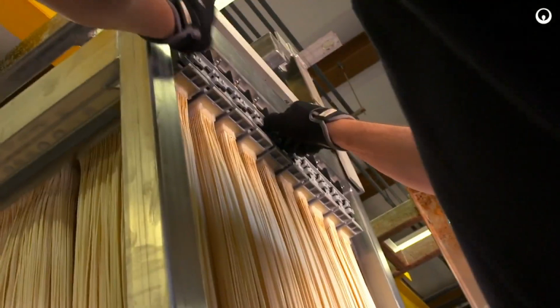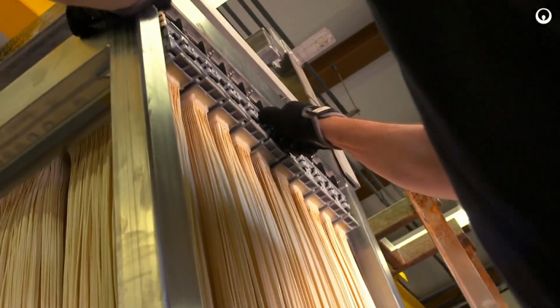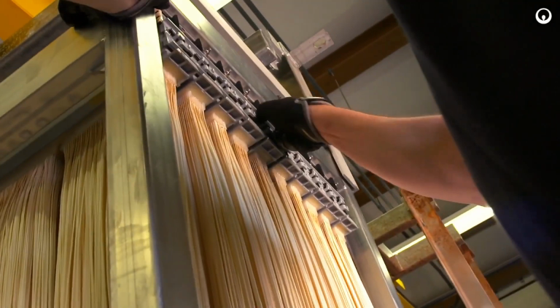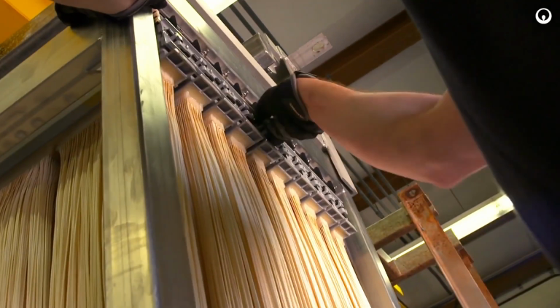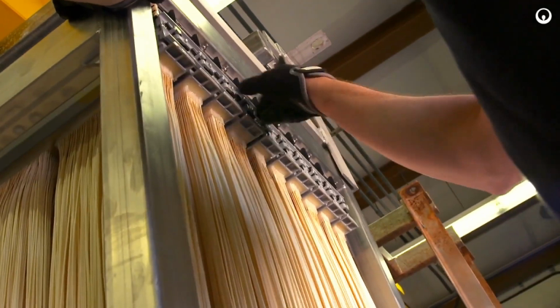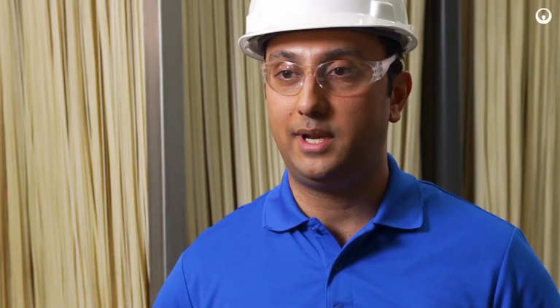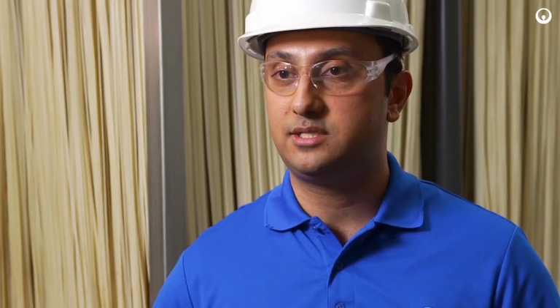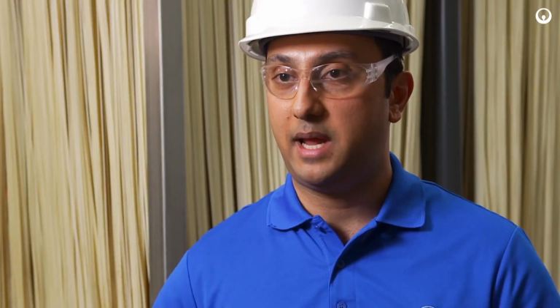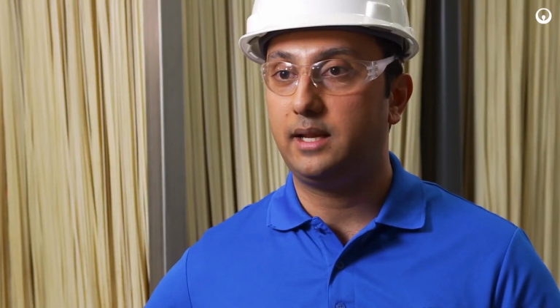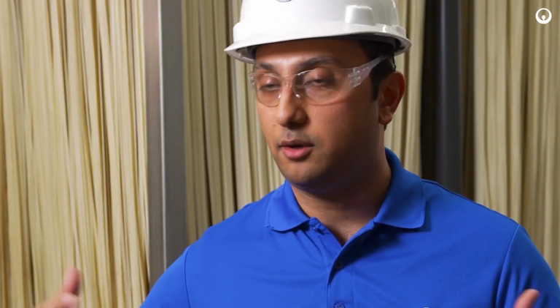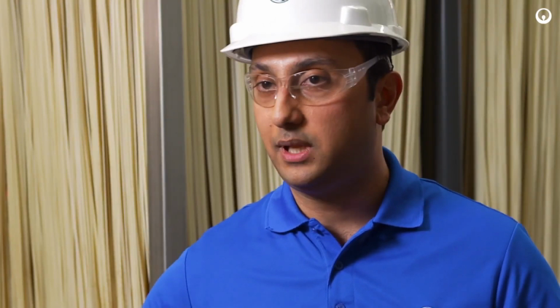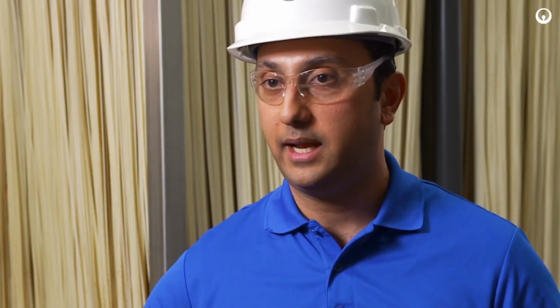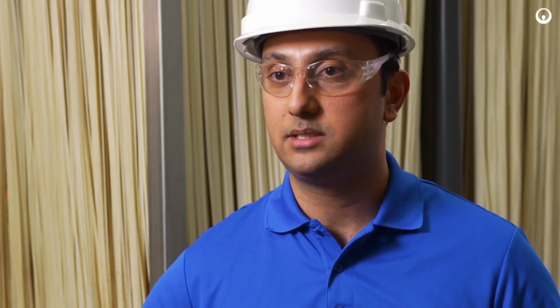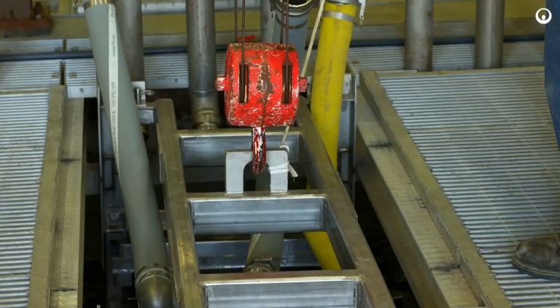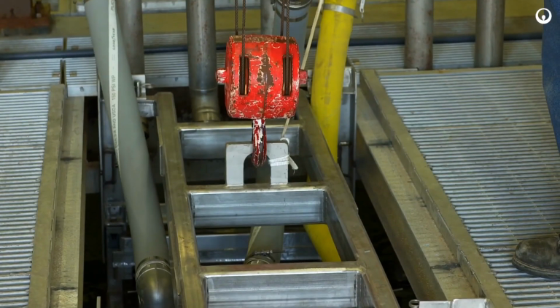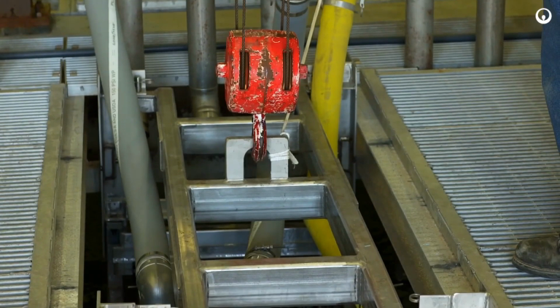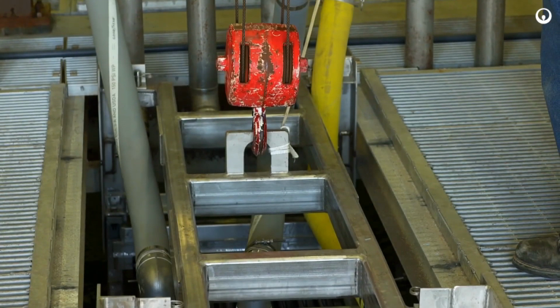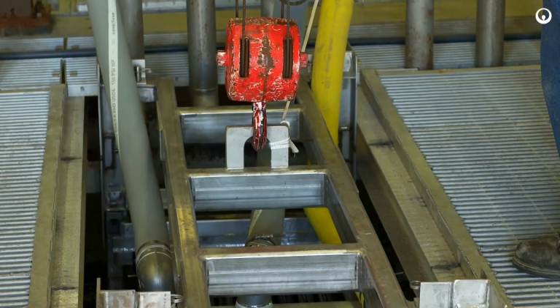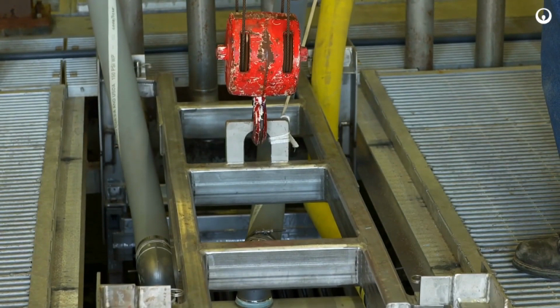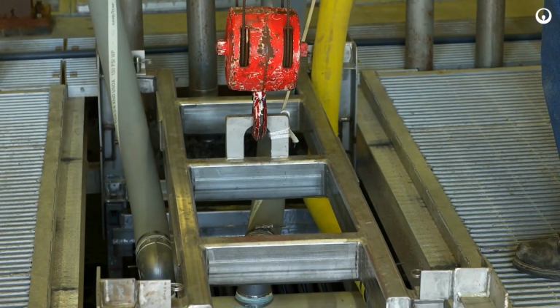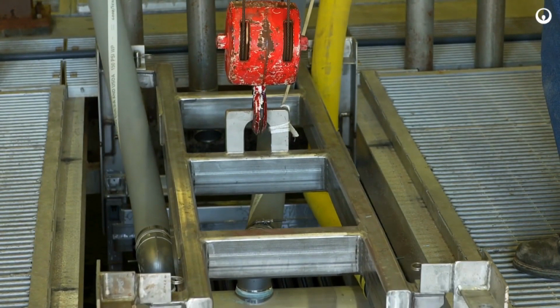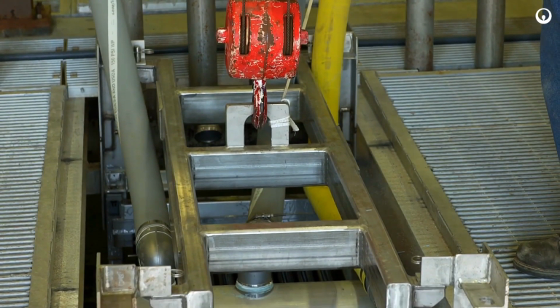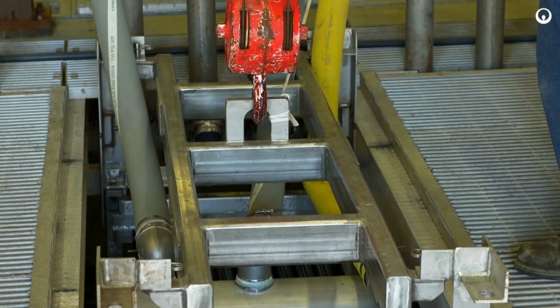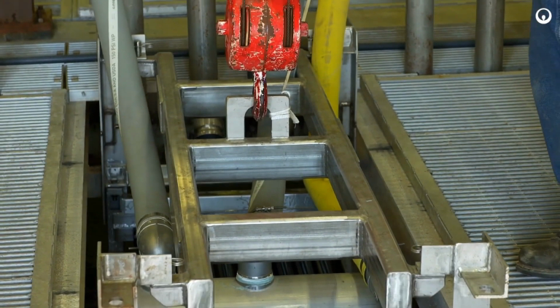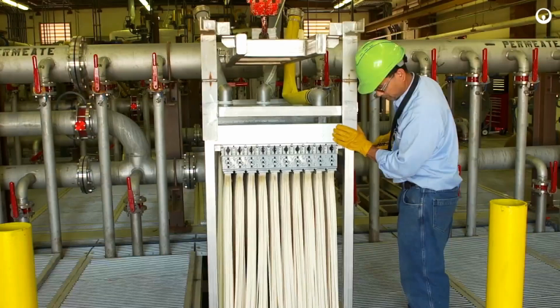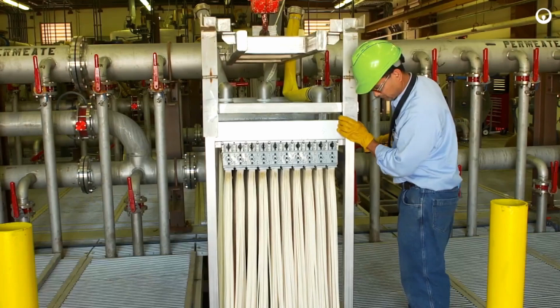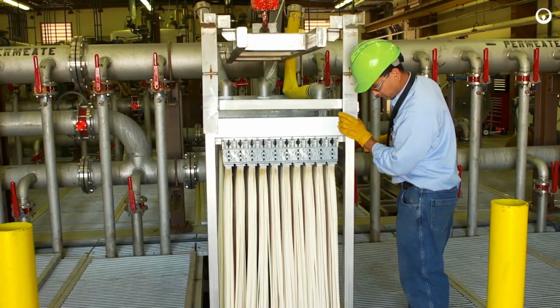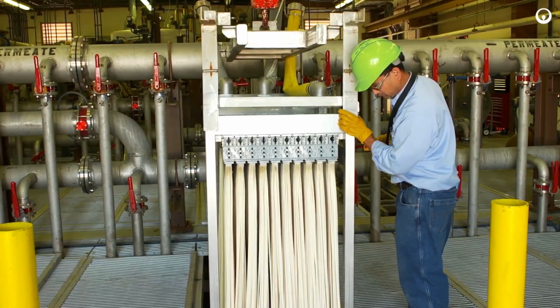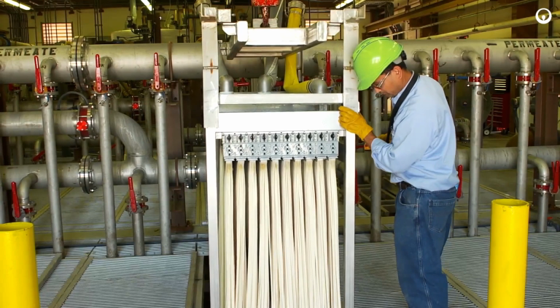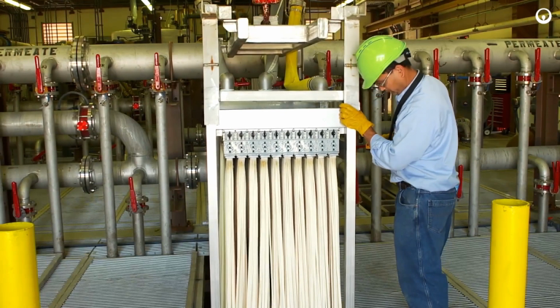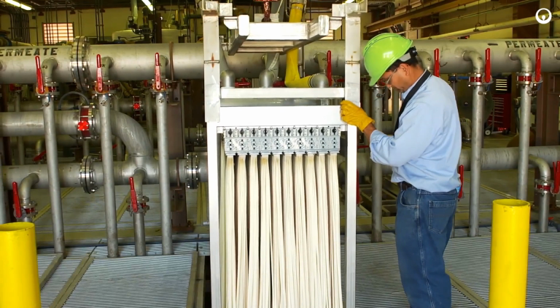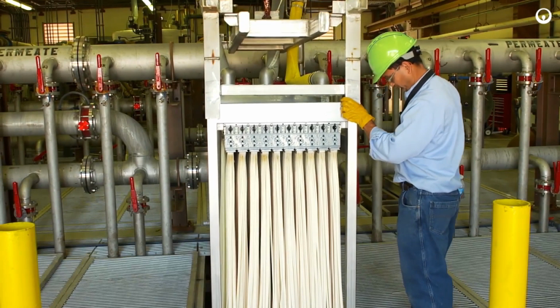They don't have to worry about expanding their plants geographically. They can get a lot more for the existing footprint that they have.